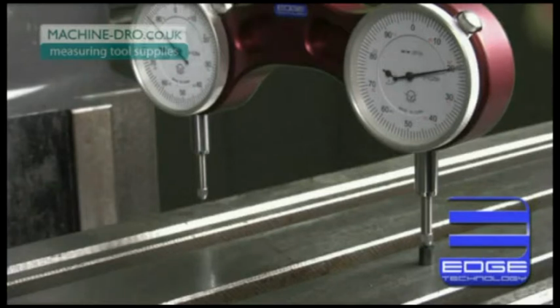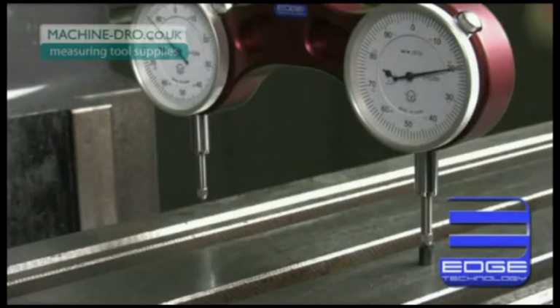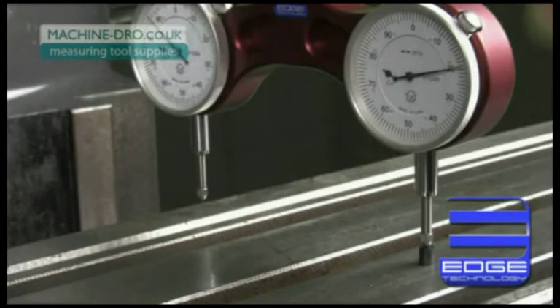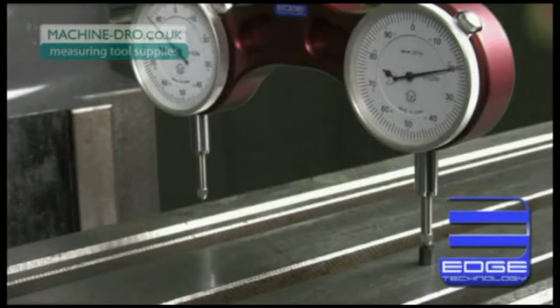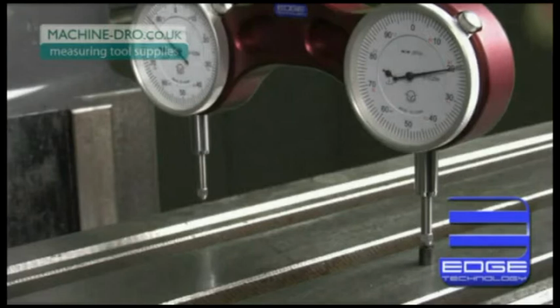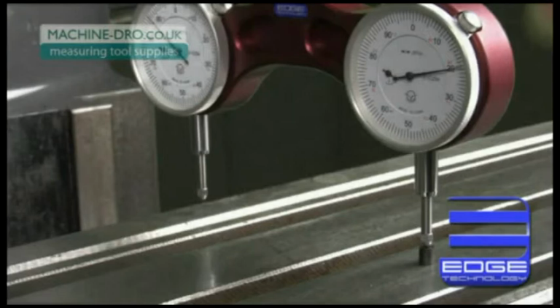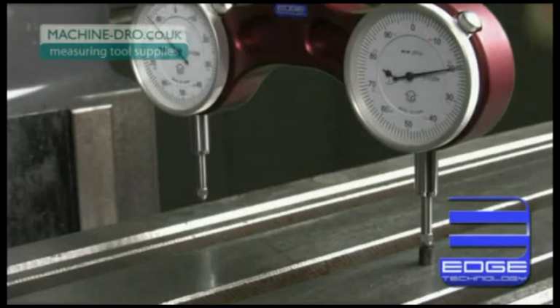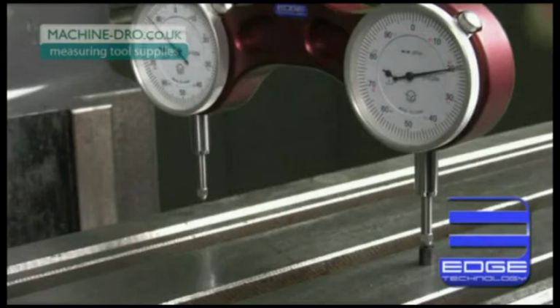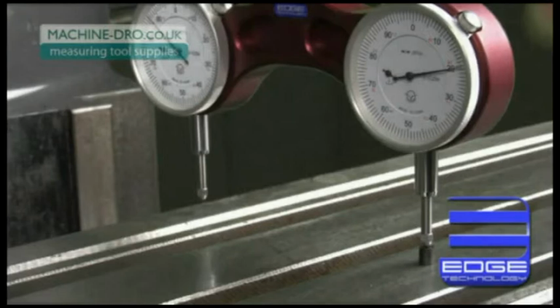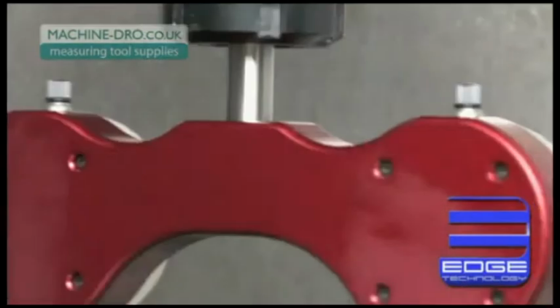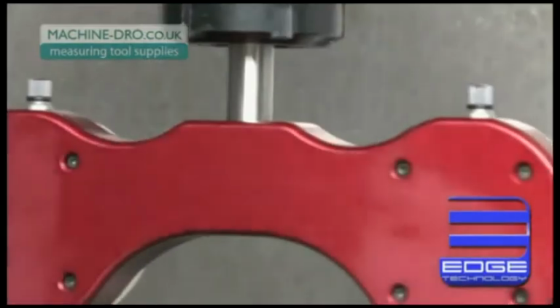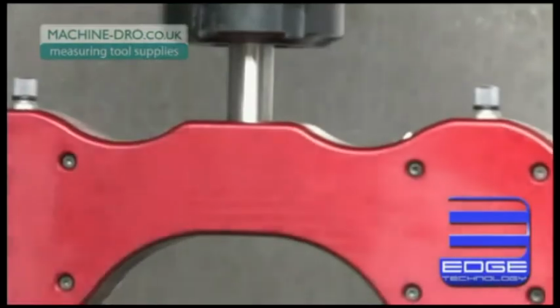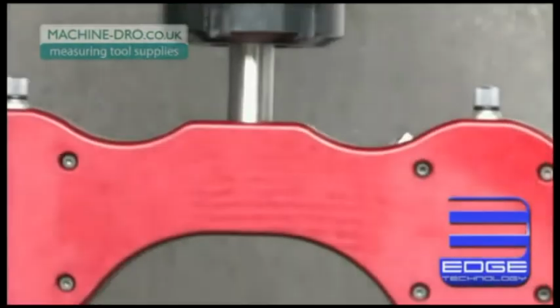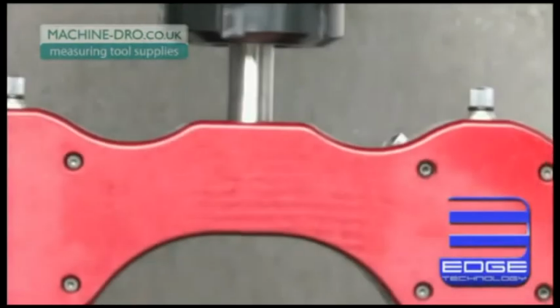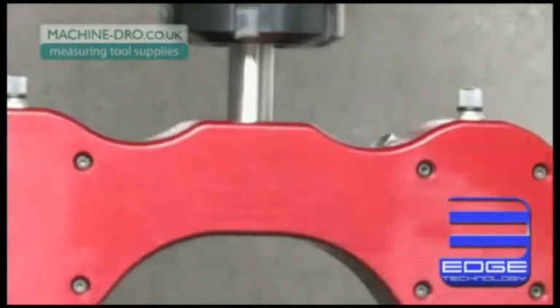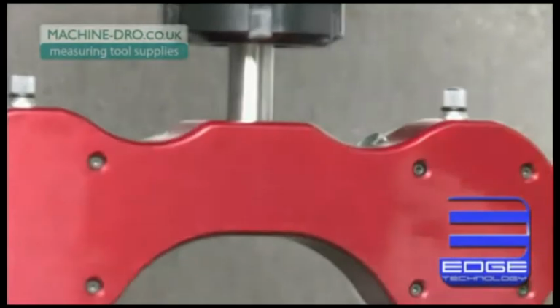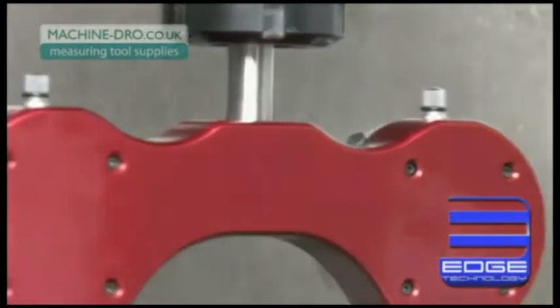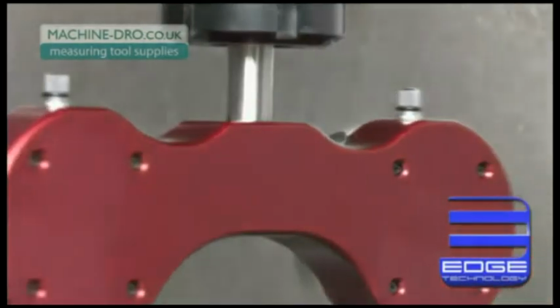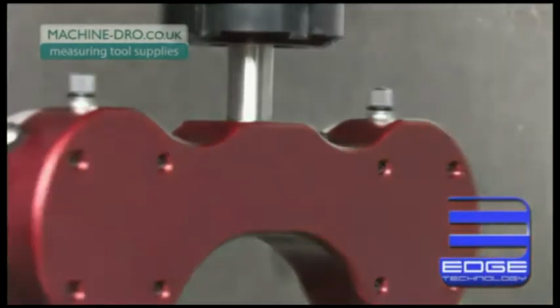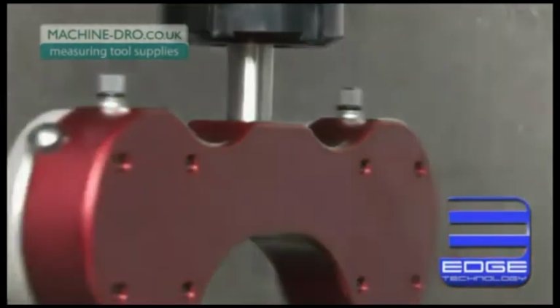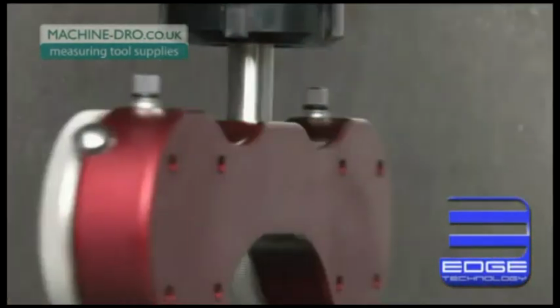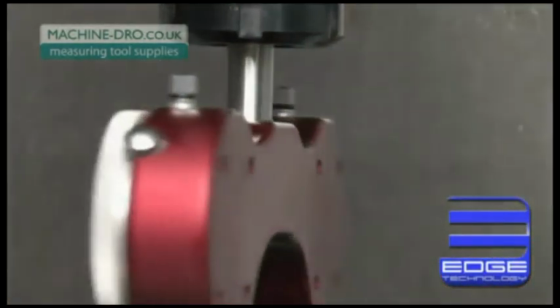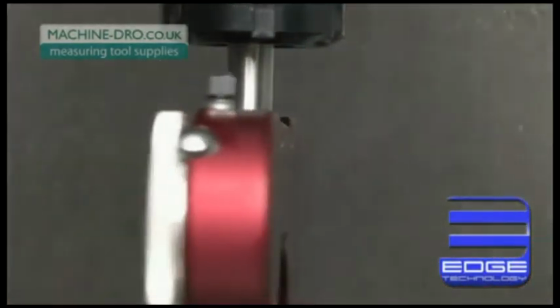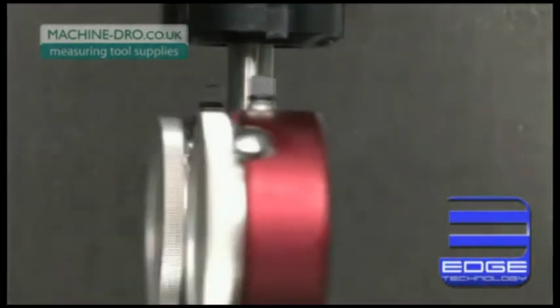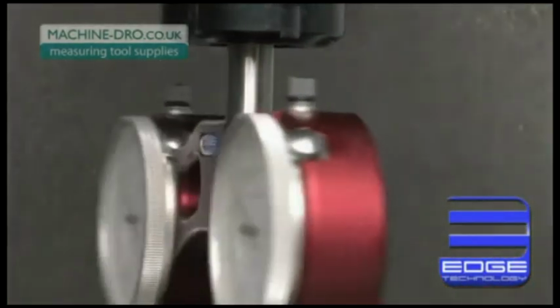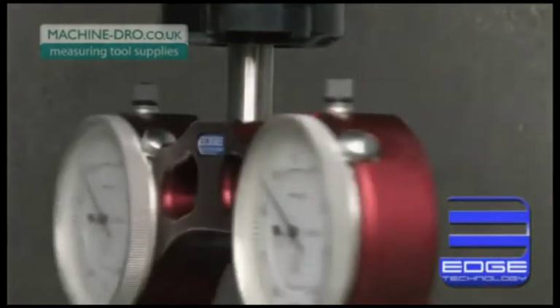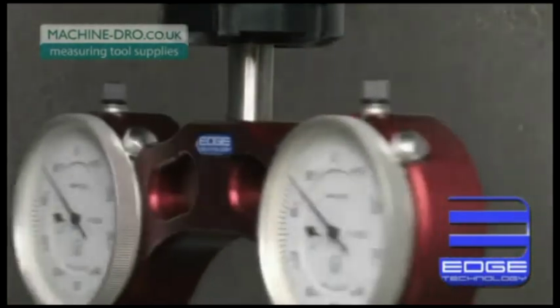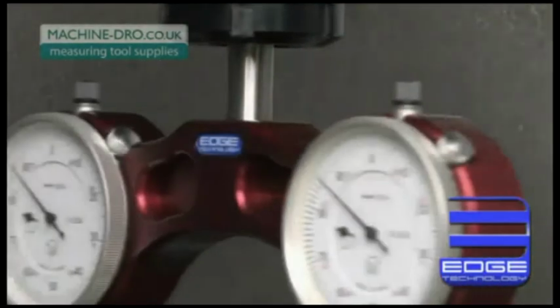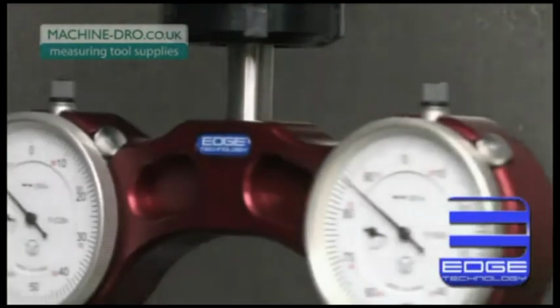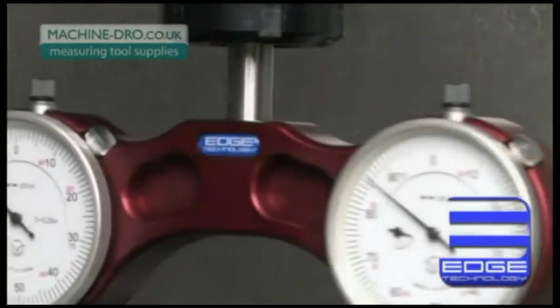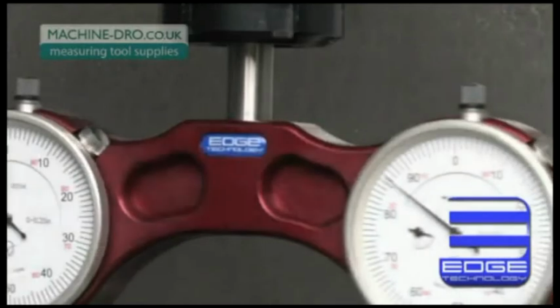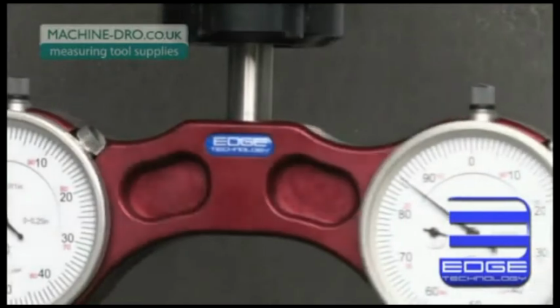If you want to spend less time tramming your mill and more time machining parts, then you need the Pro Tram by Edge Technology.